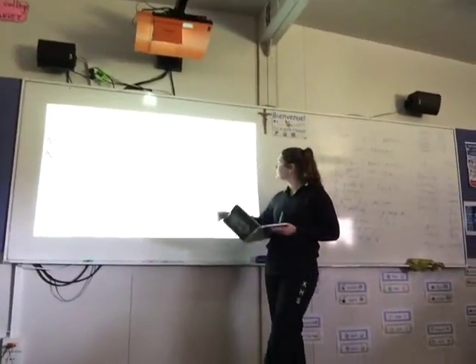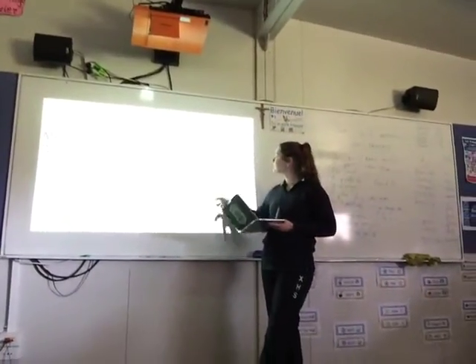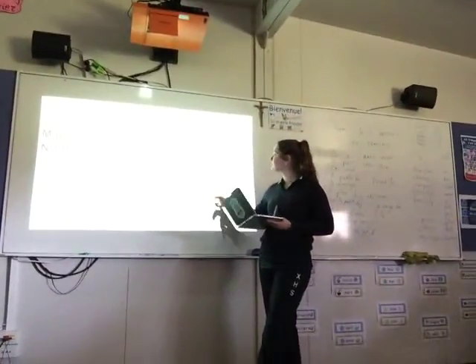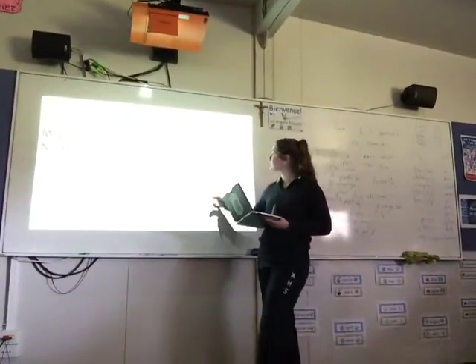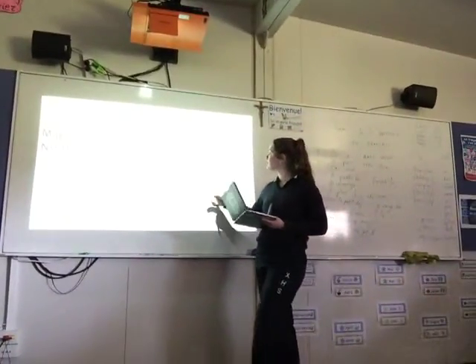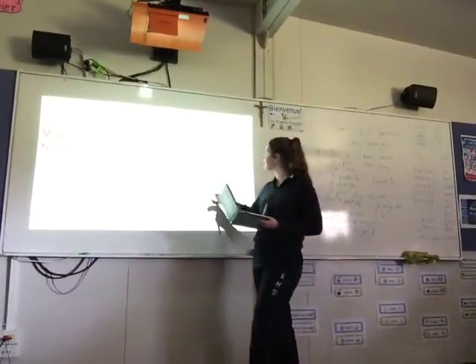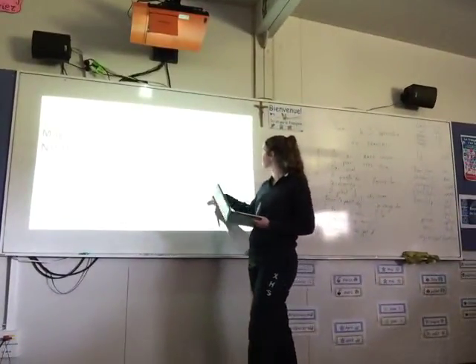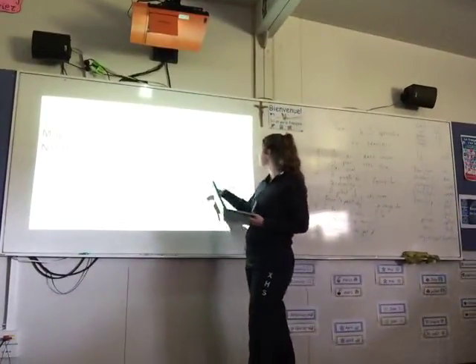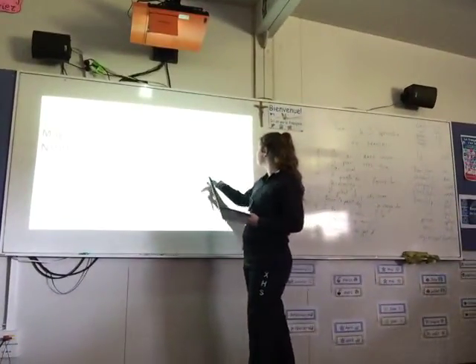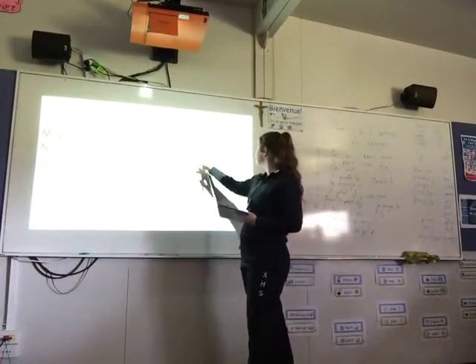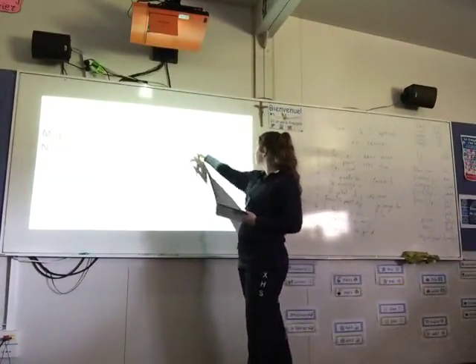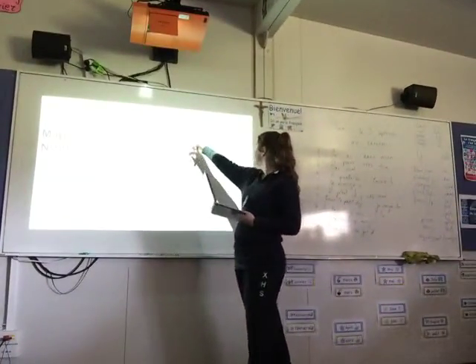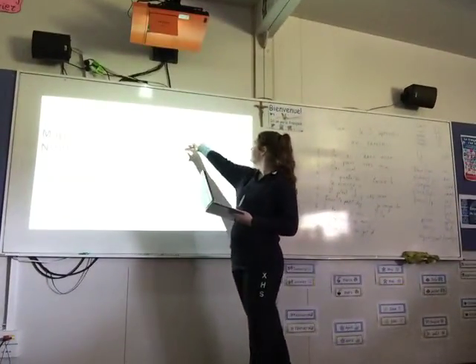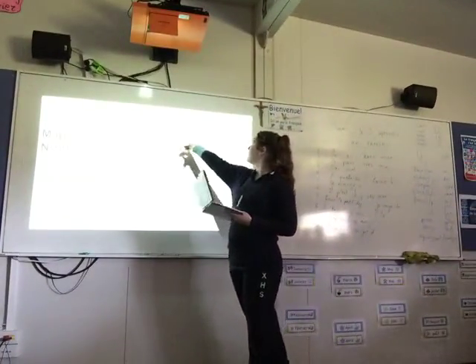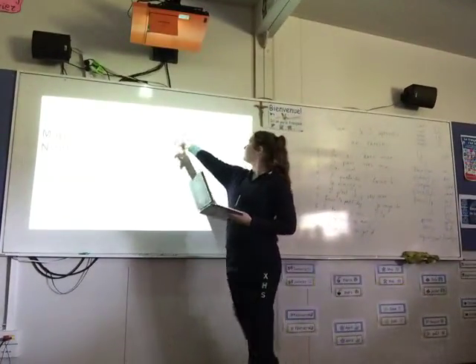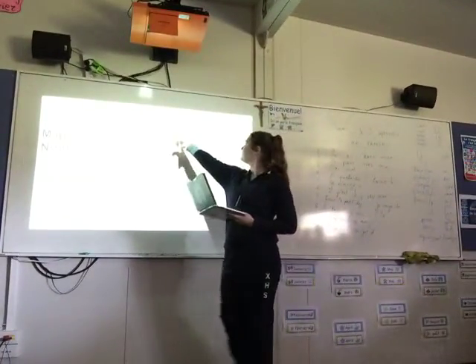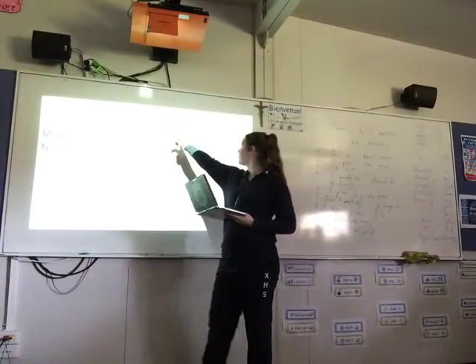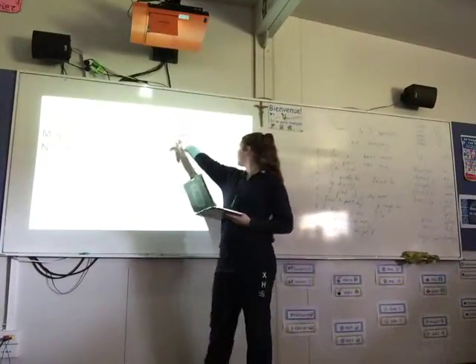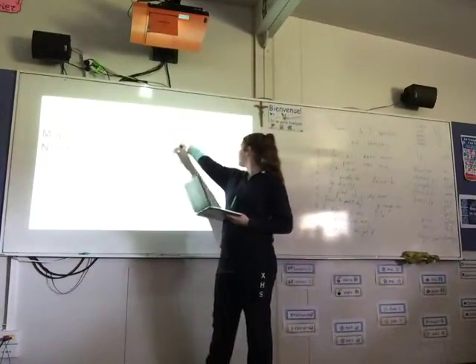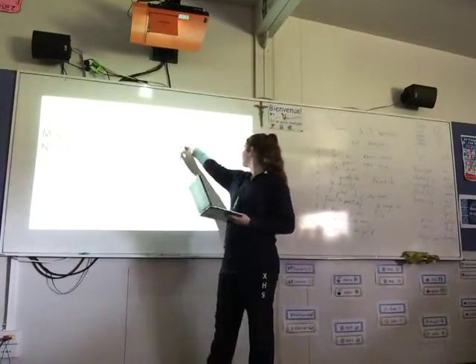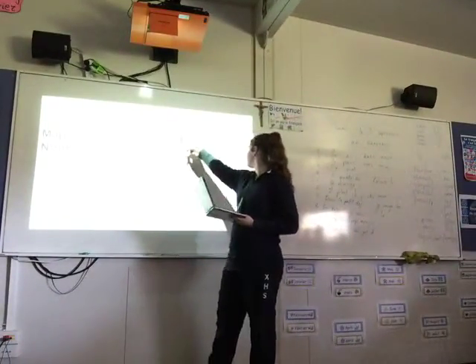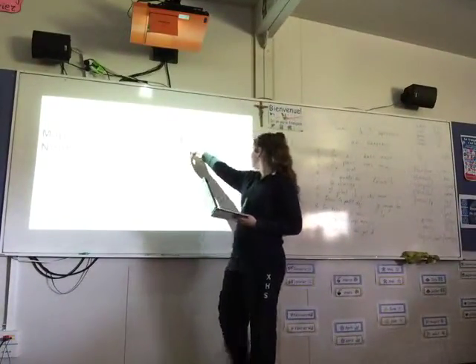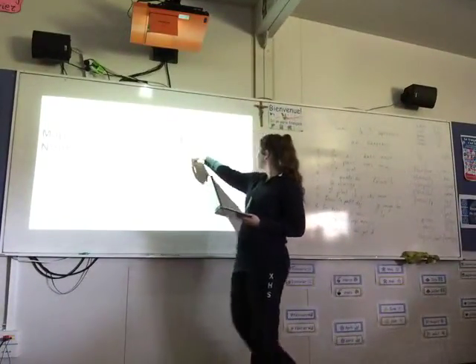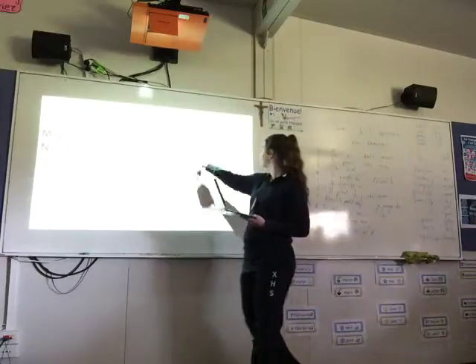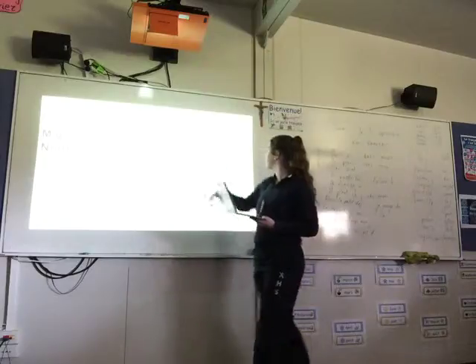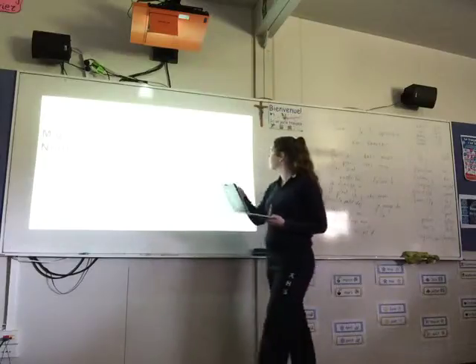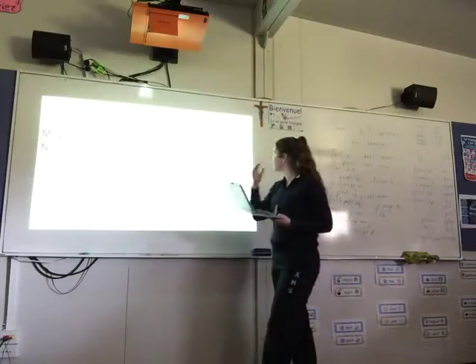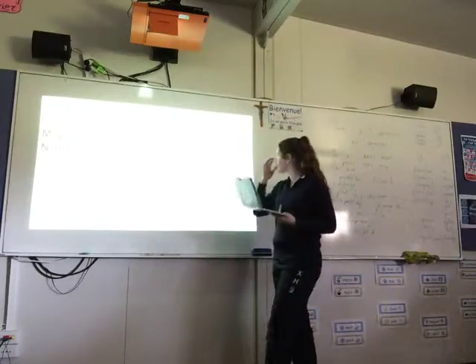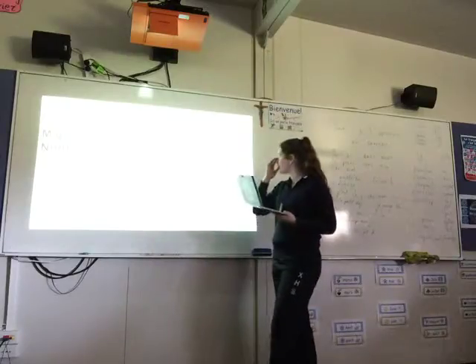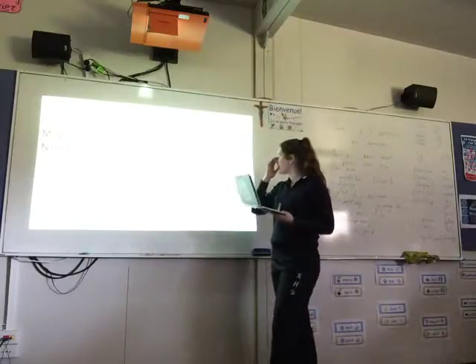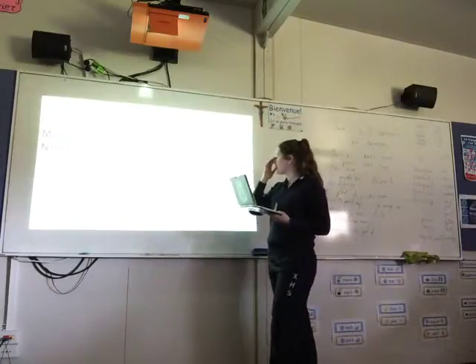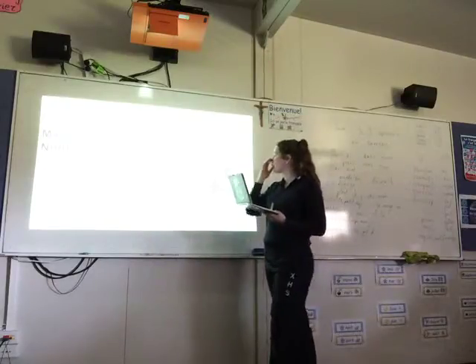In Northern Territory, you have Darwin further up and Katherine a bit lower down.